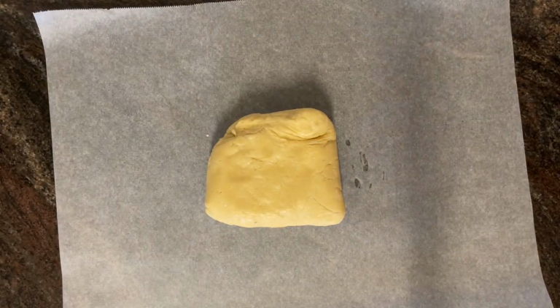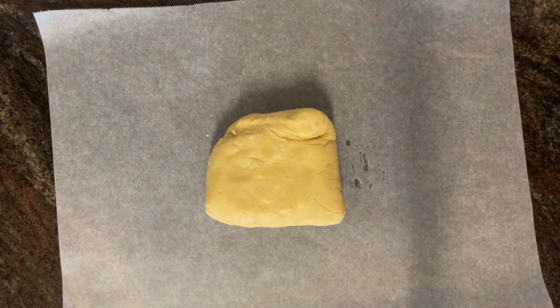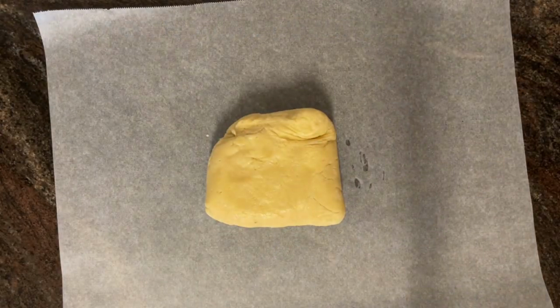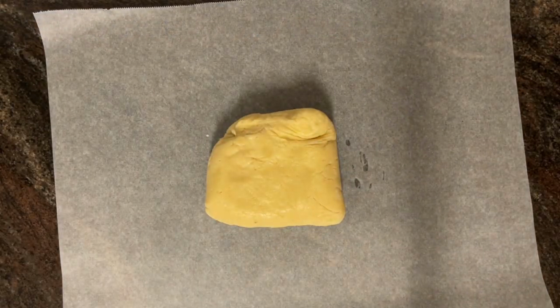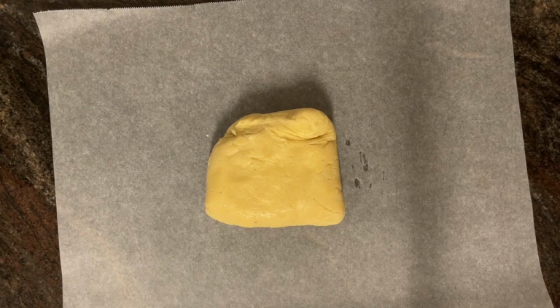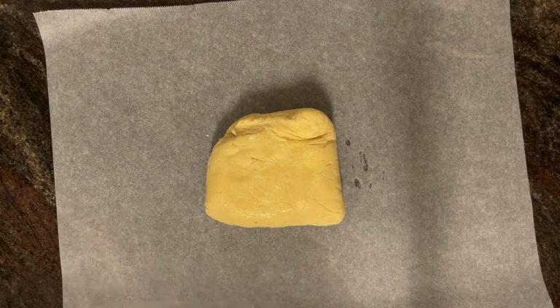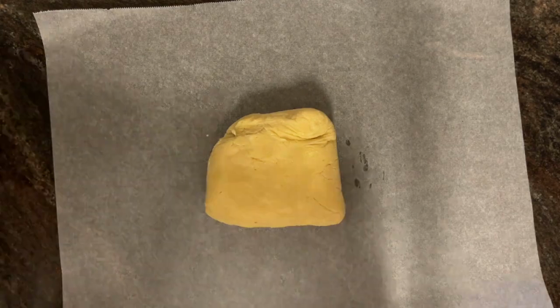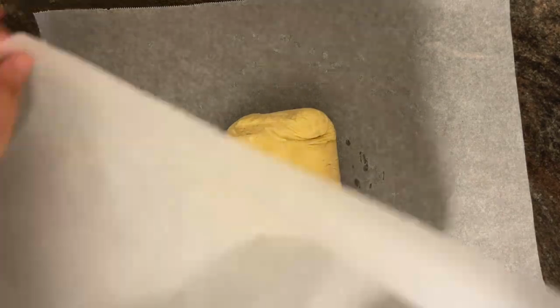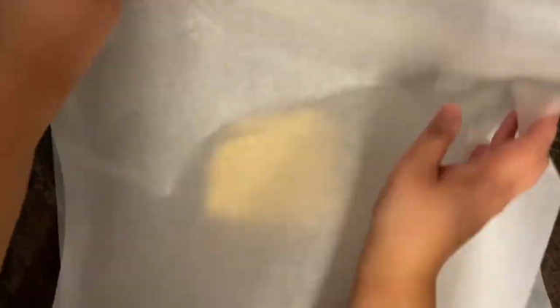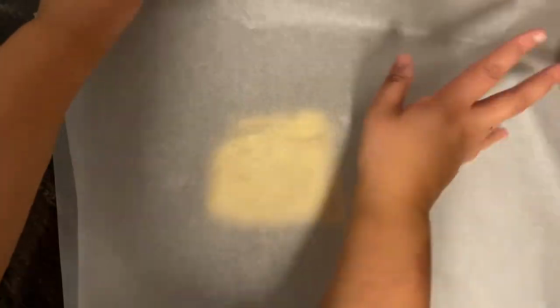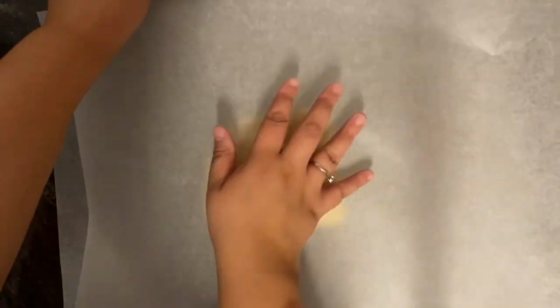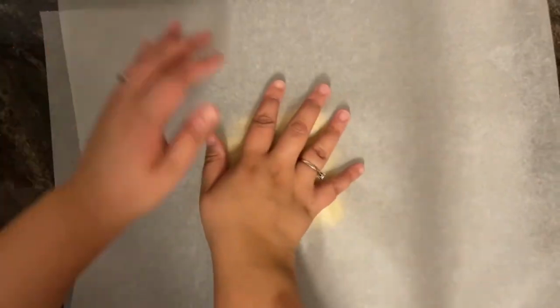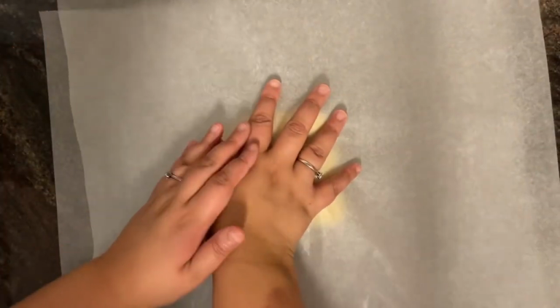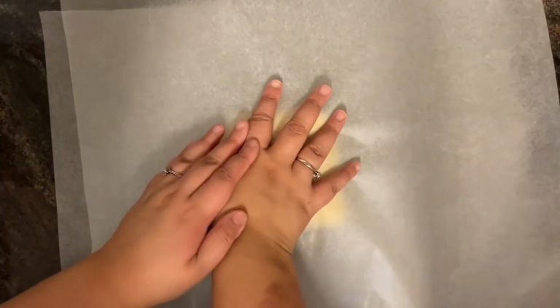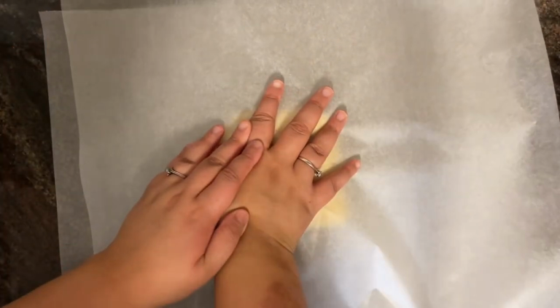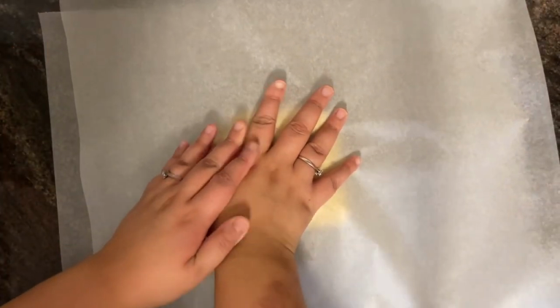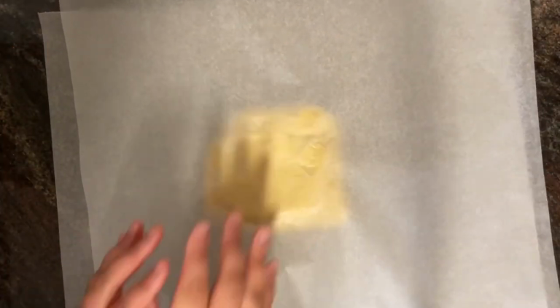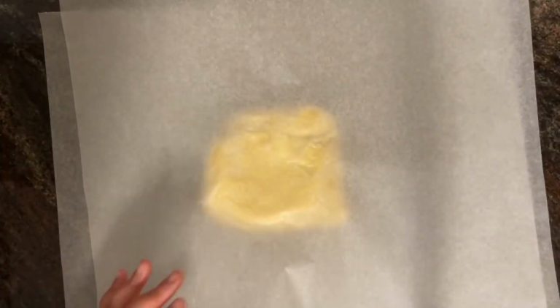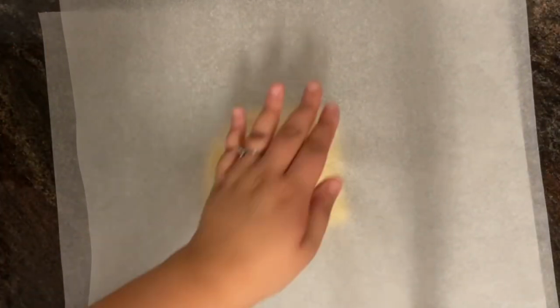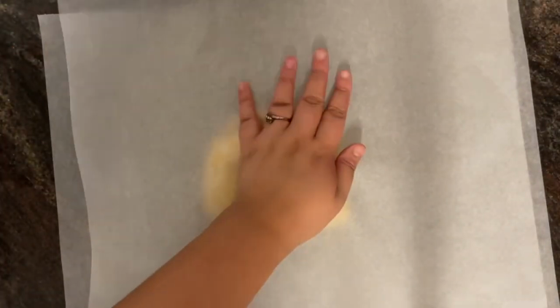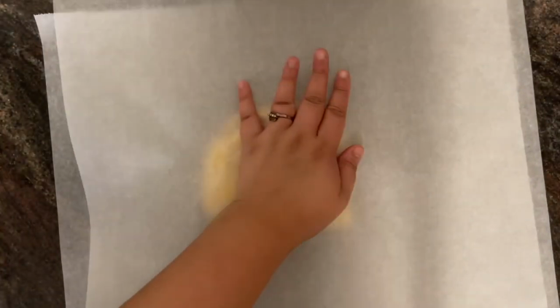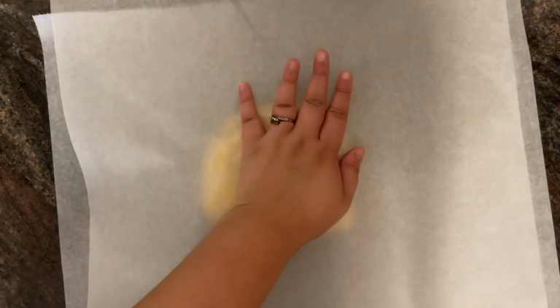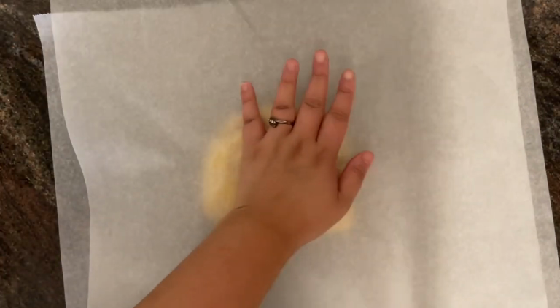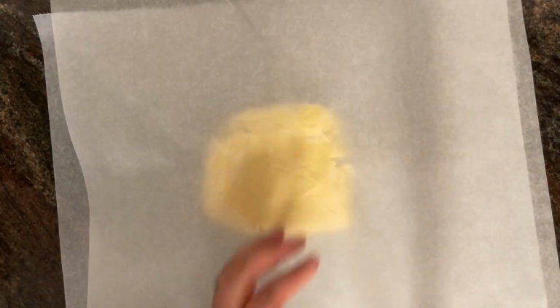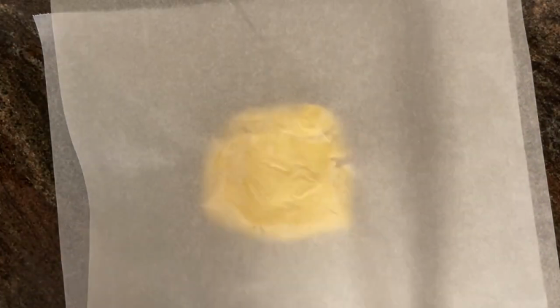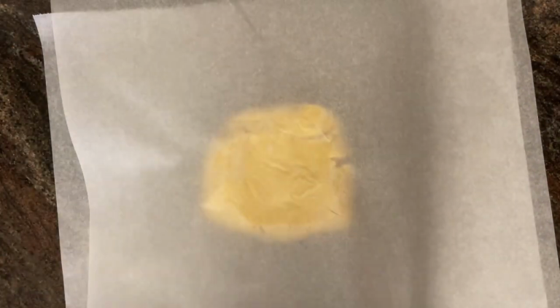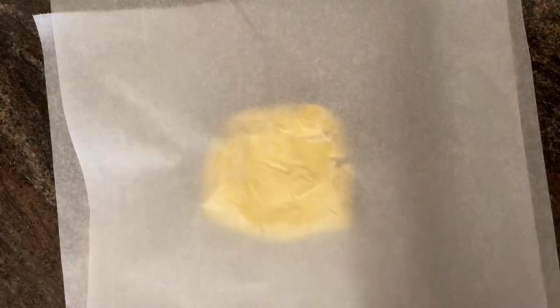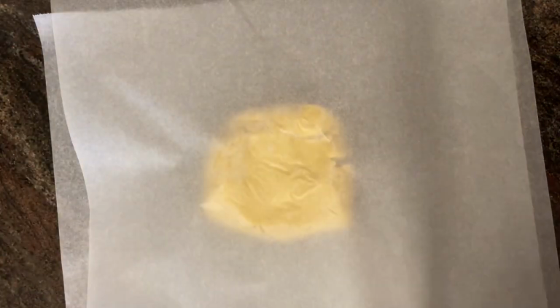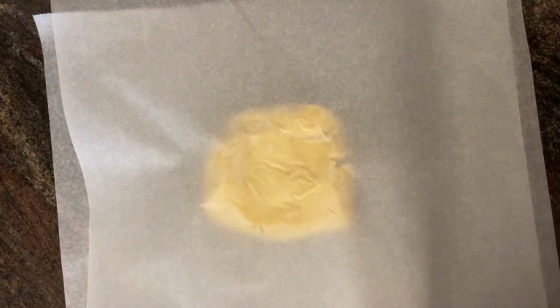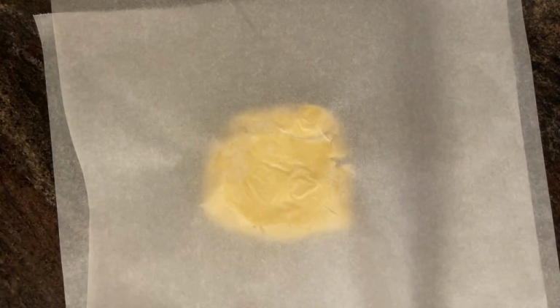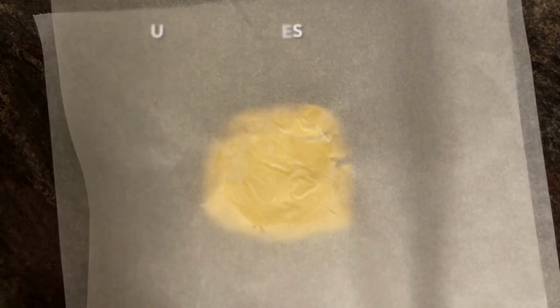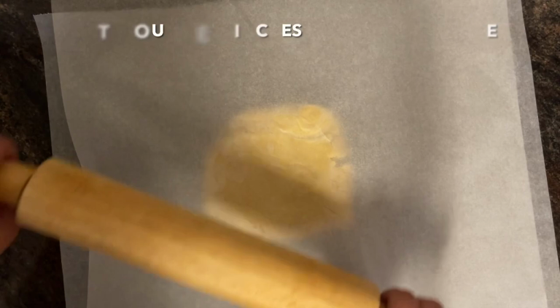Roll the pastry between two sheets of parchment paper until the thickness of a one pound coin. The pastry should be rolled out a few inches larger than the pie dish.